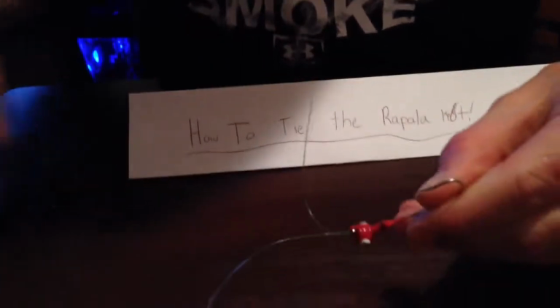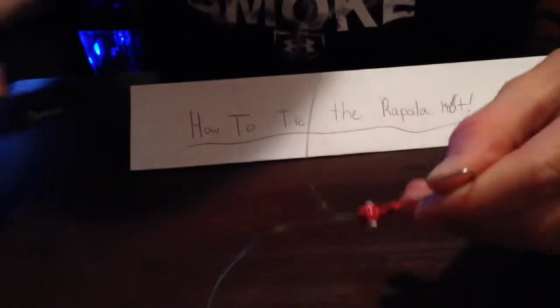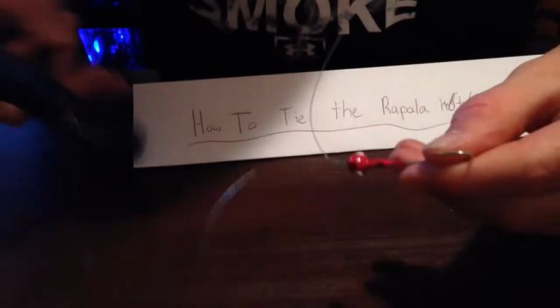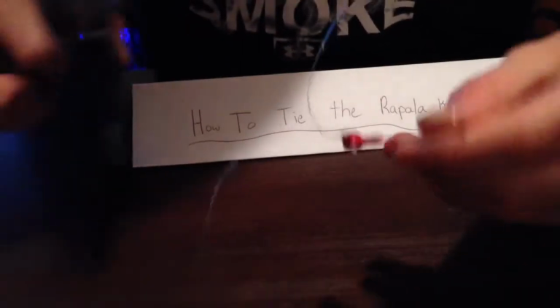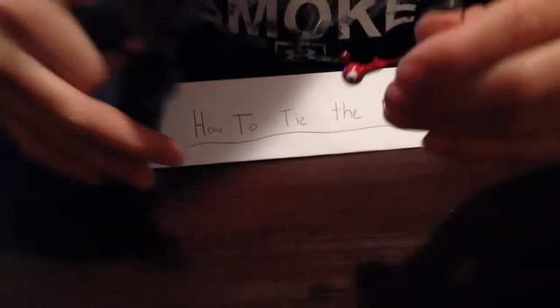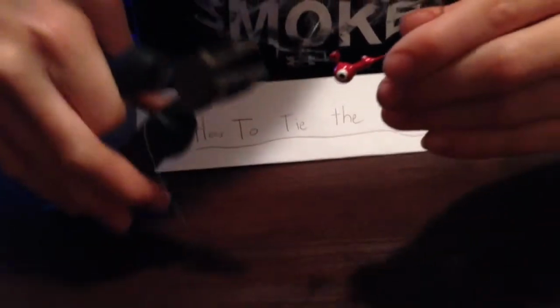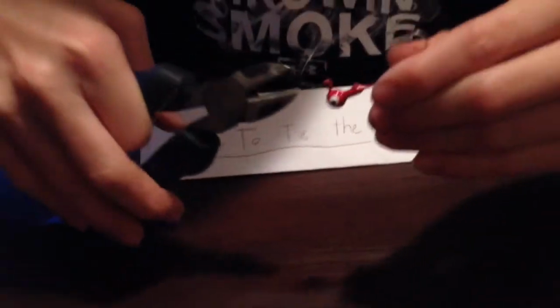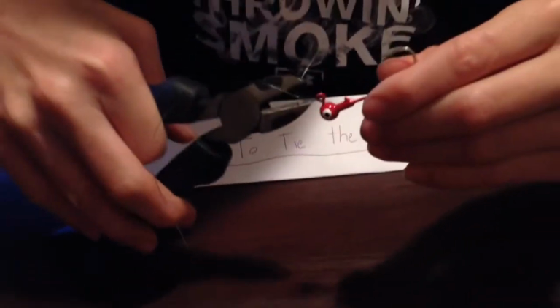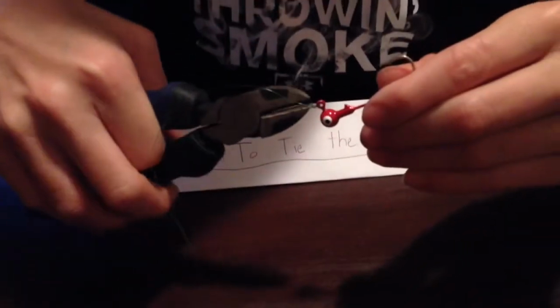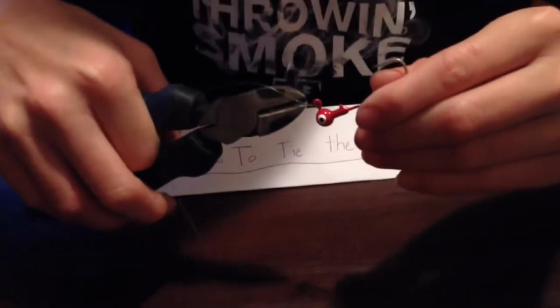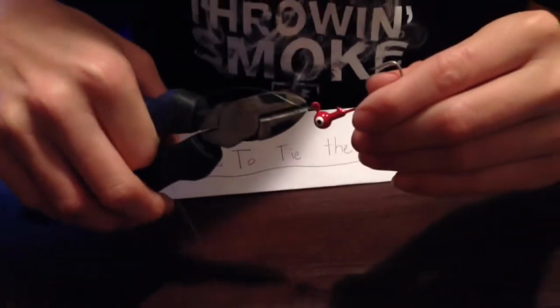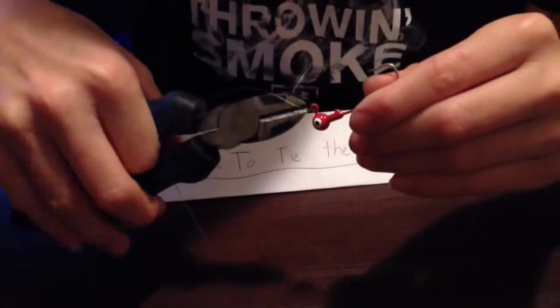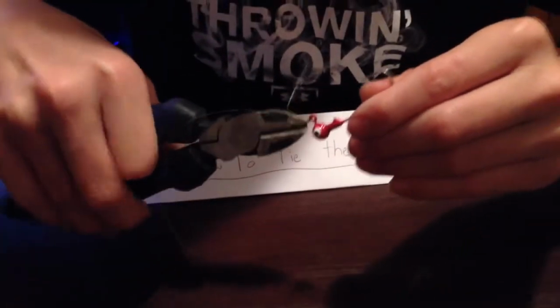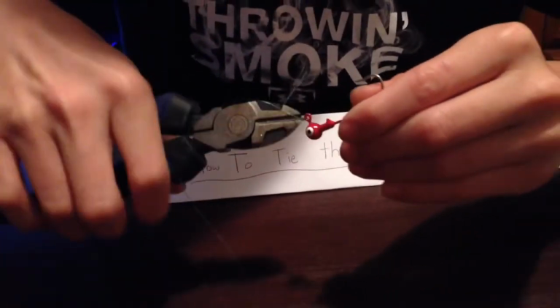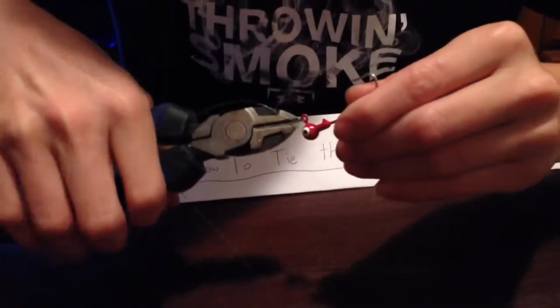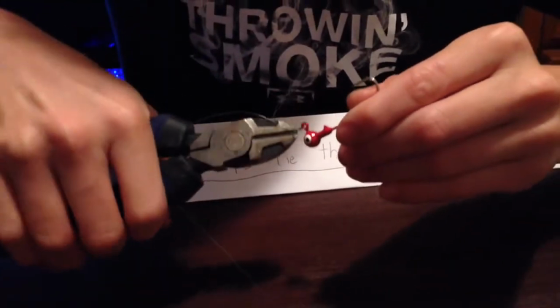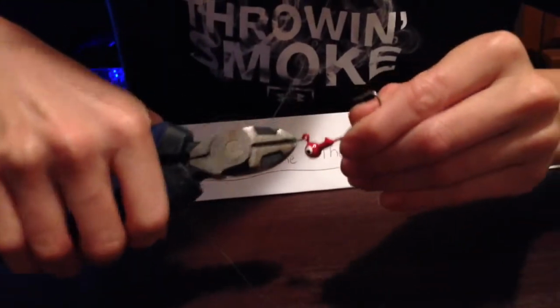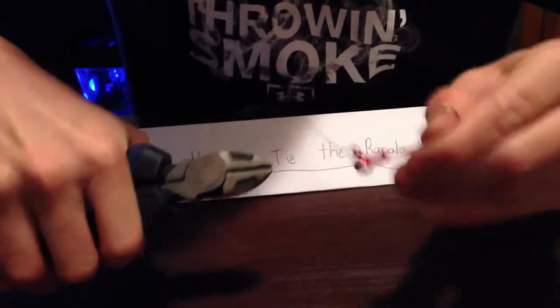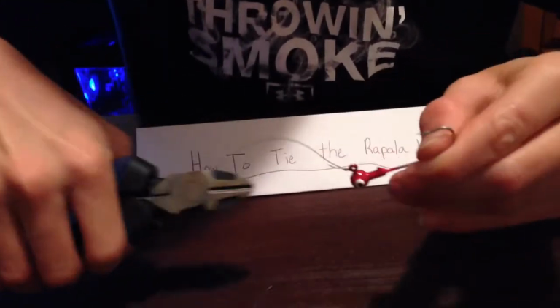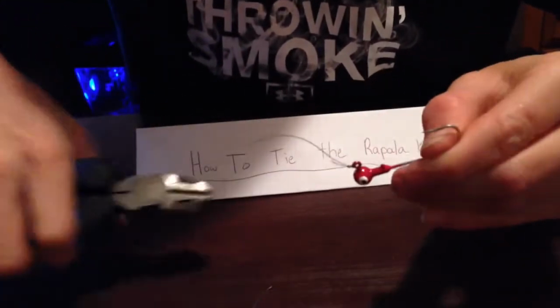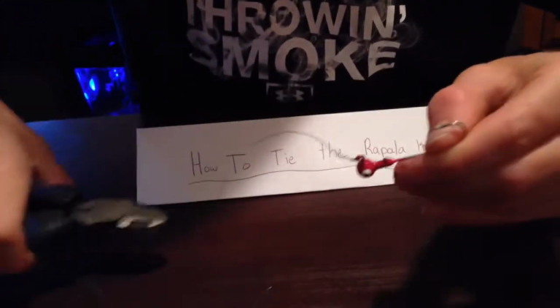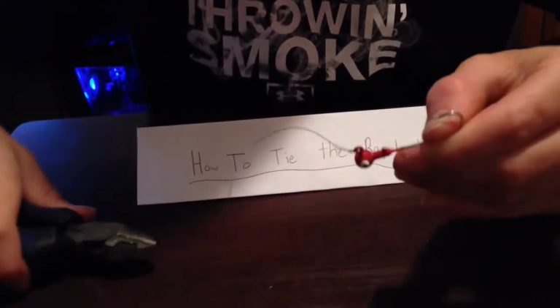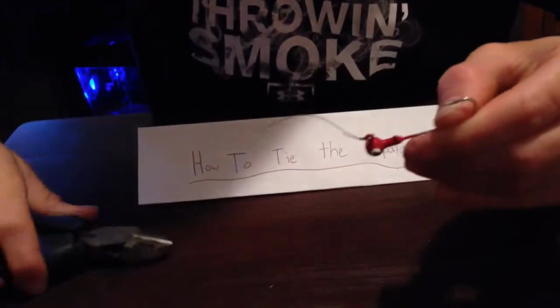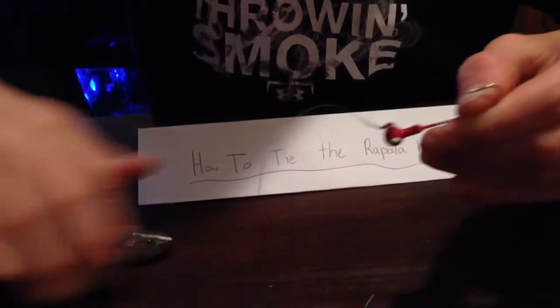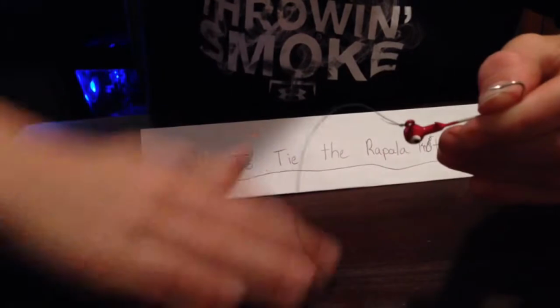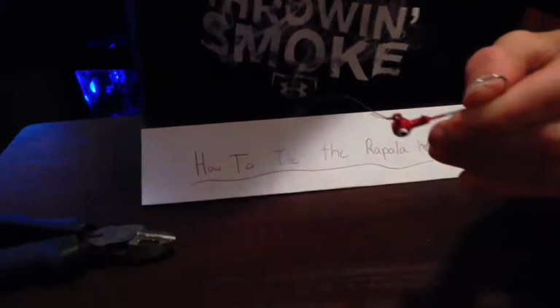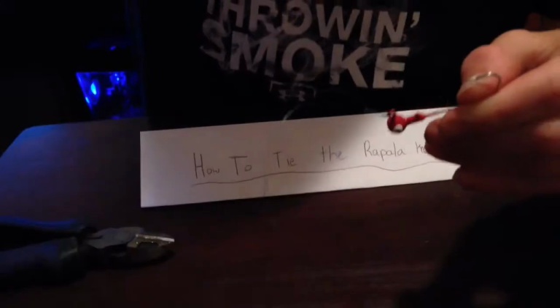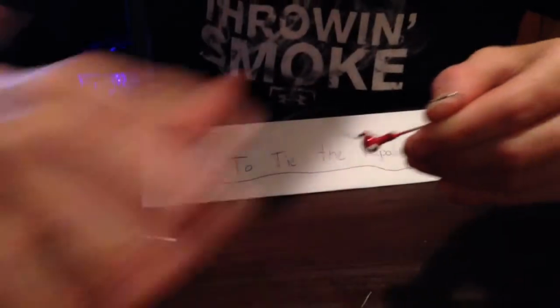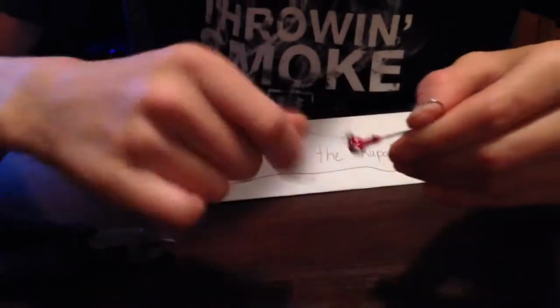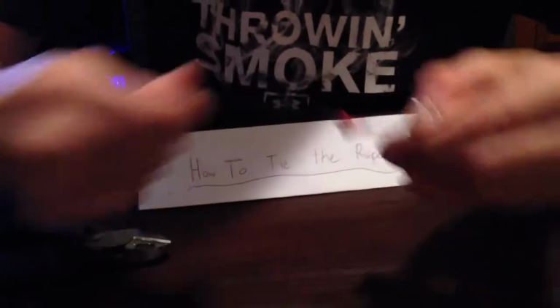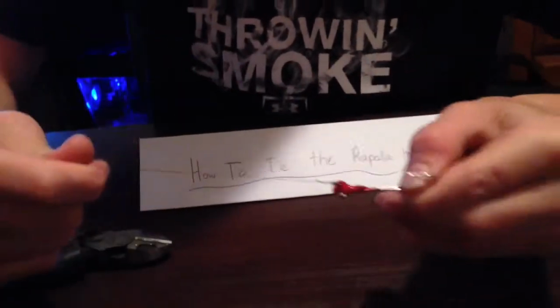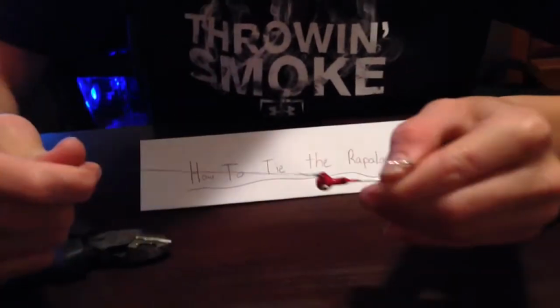You cut off your excess line. And there you go.